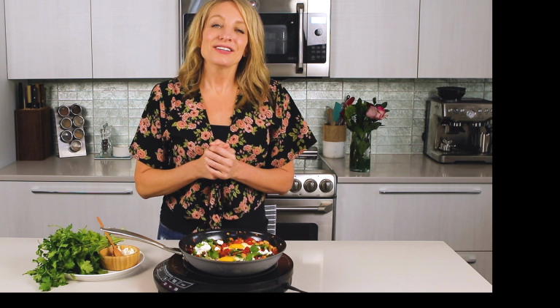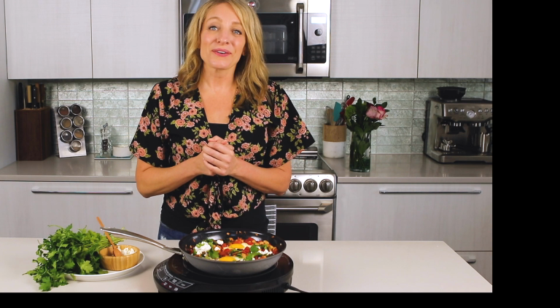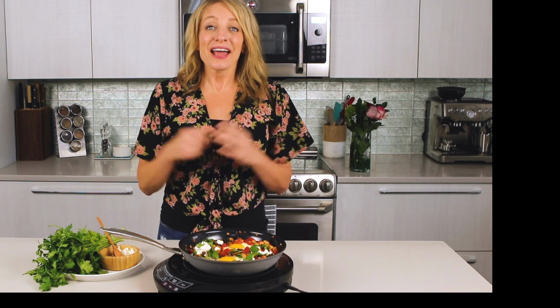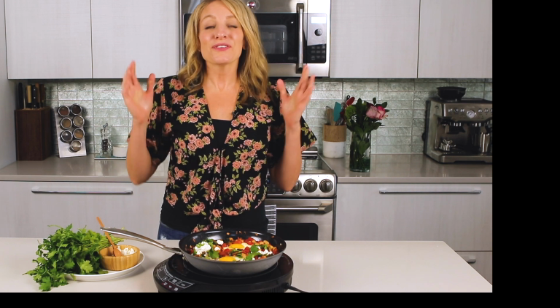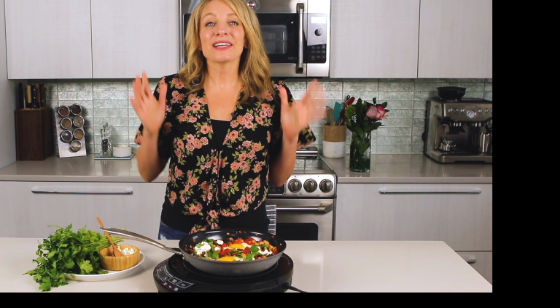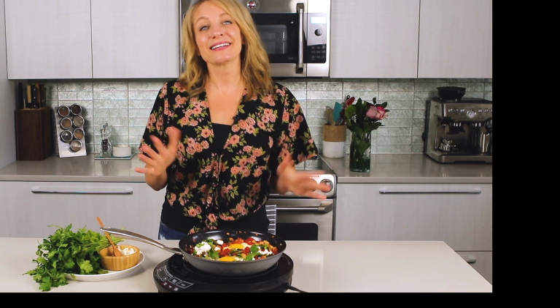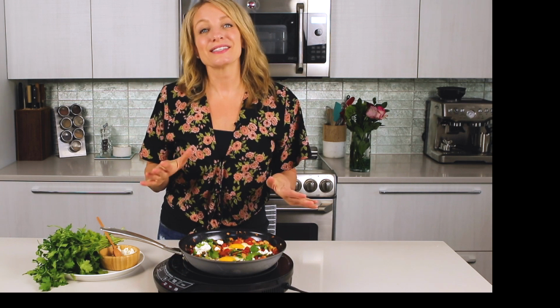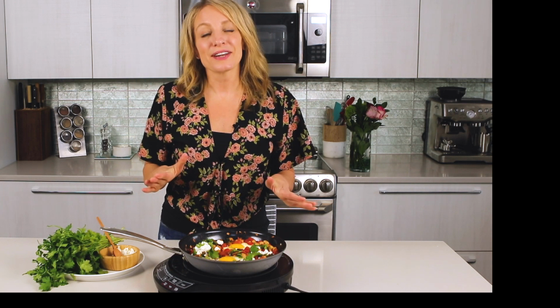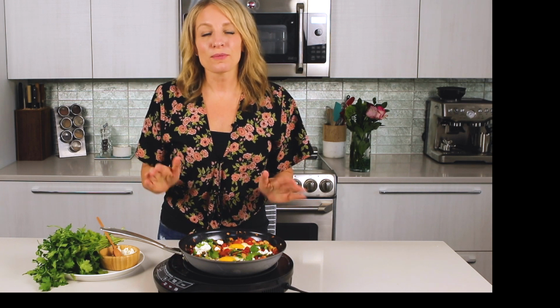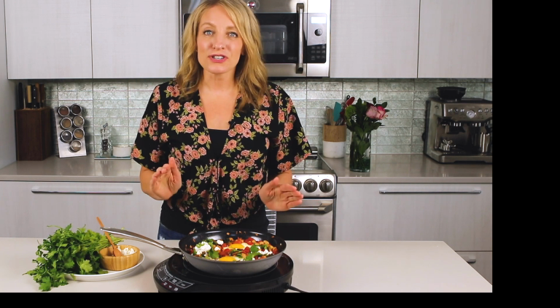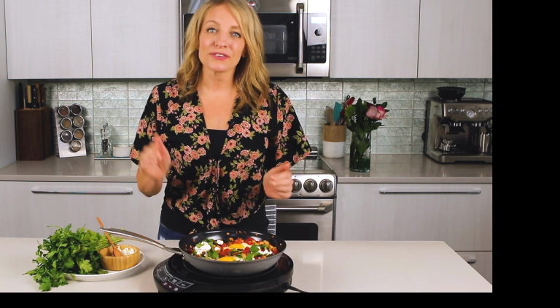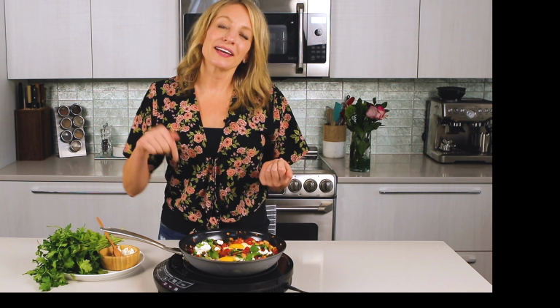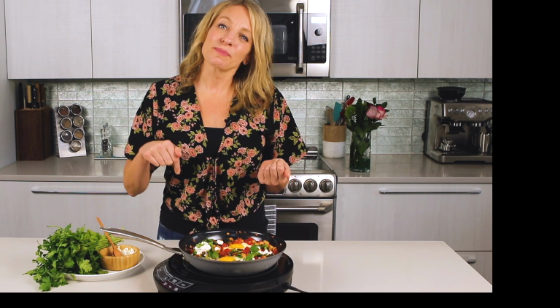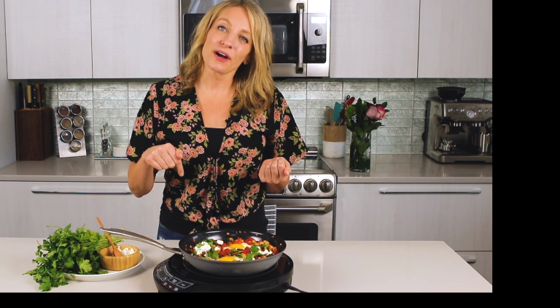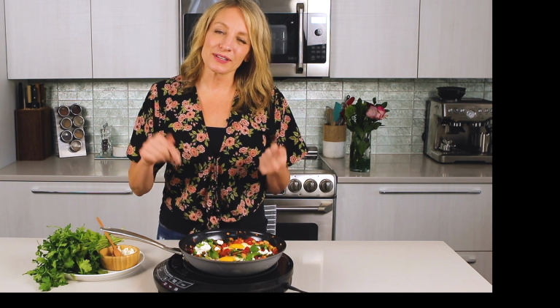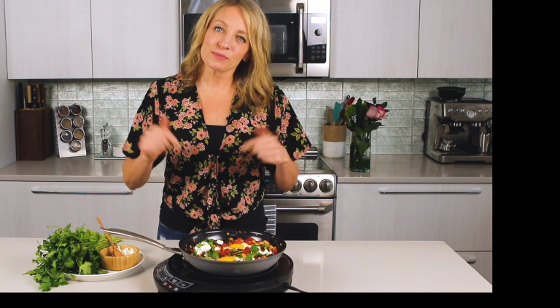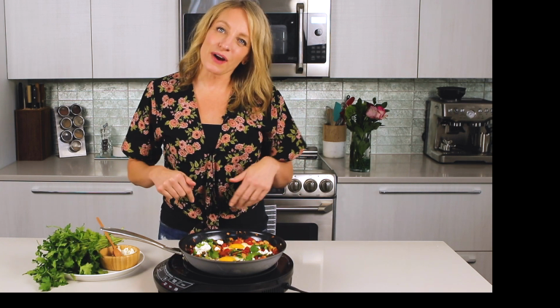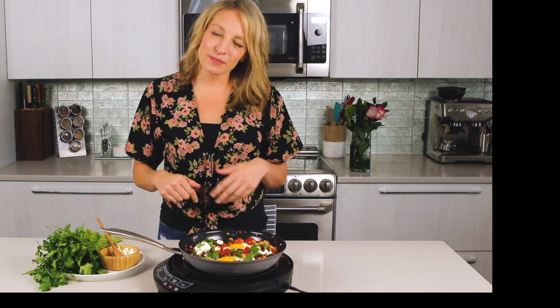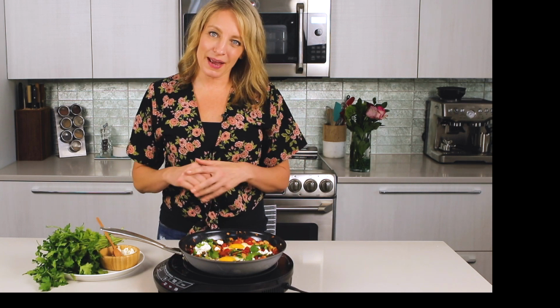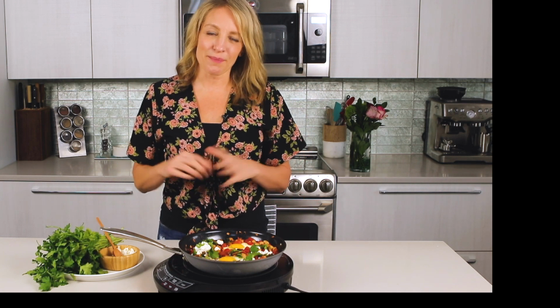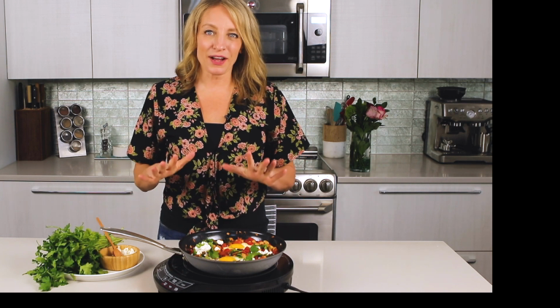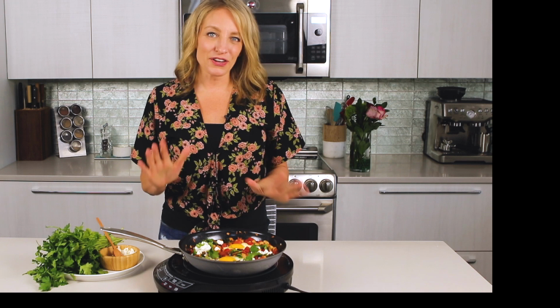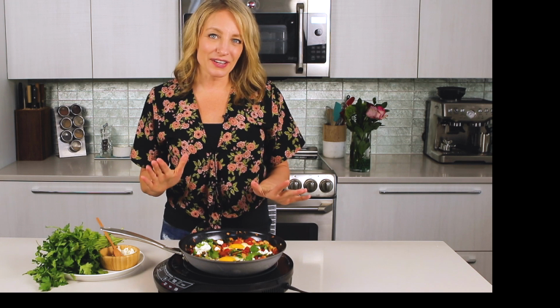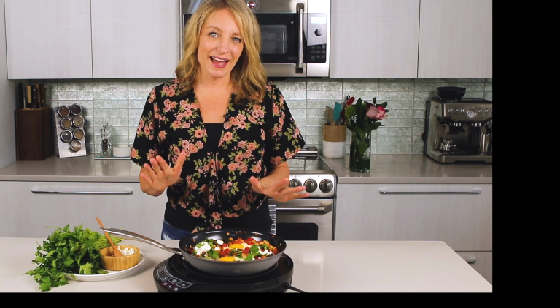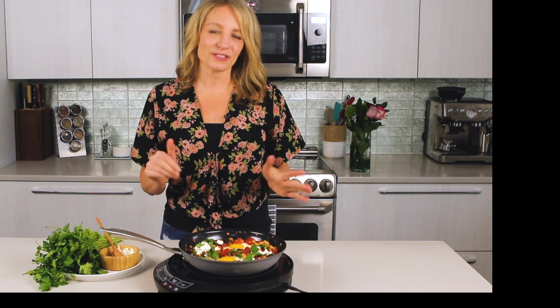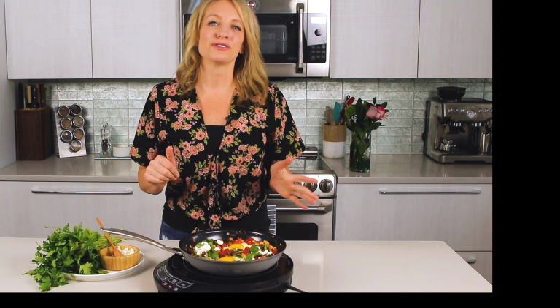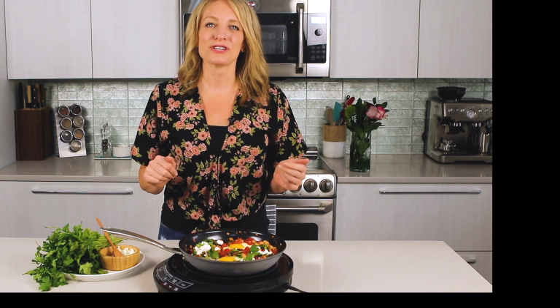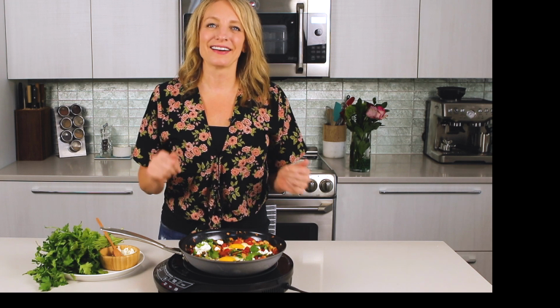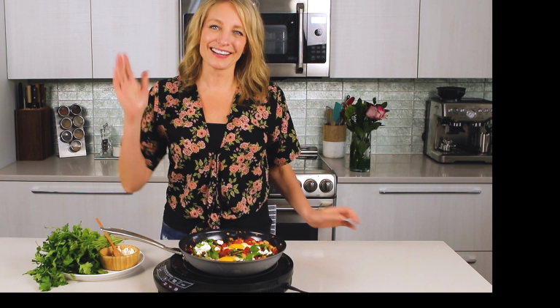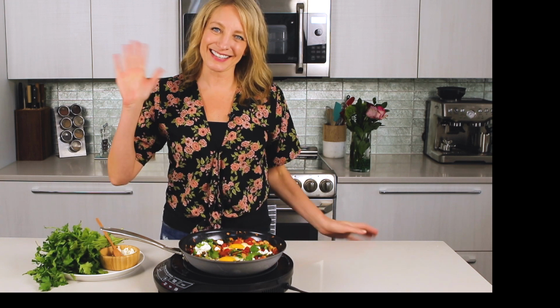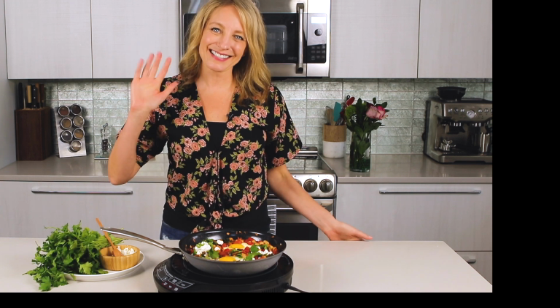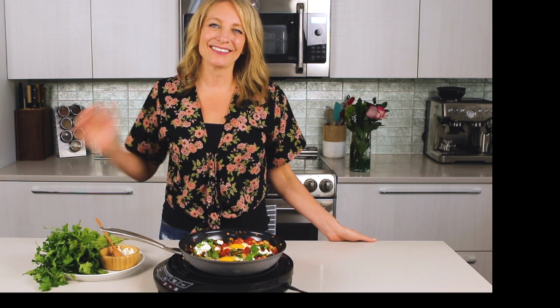If you like this video, be sure to like it below and subscribe to my Happy Healthy Cooking Hacks YouTube channel, and I'll see you next time.